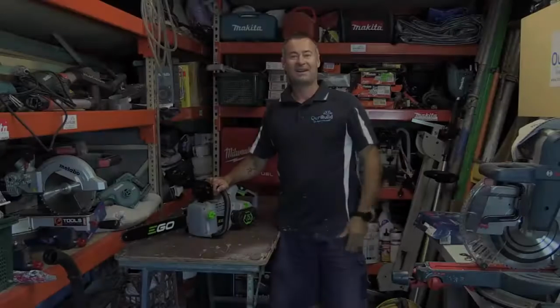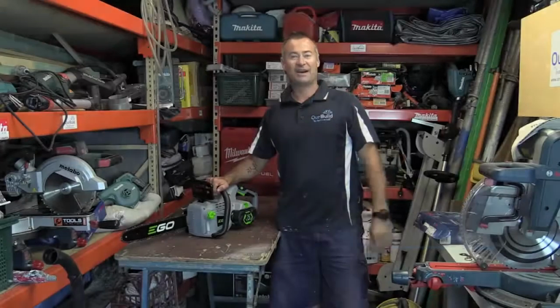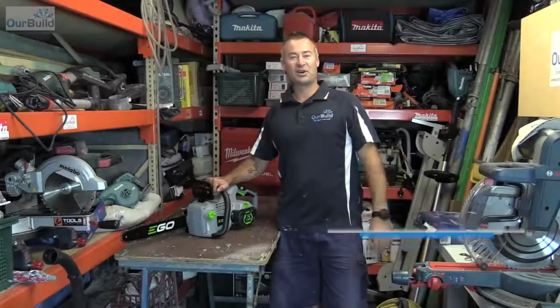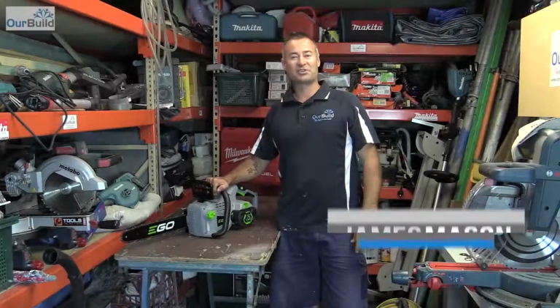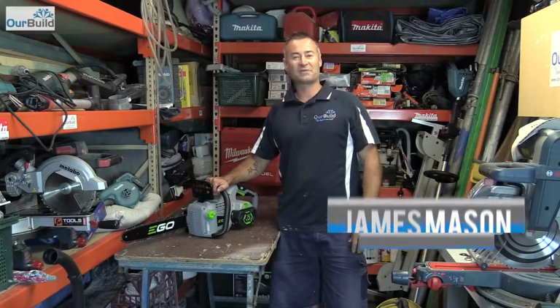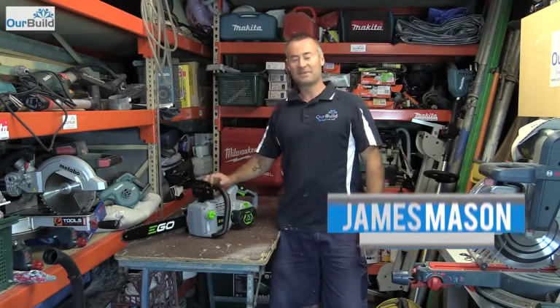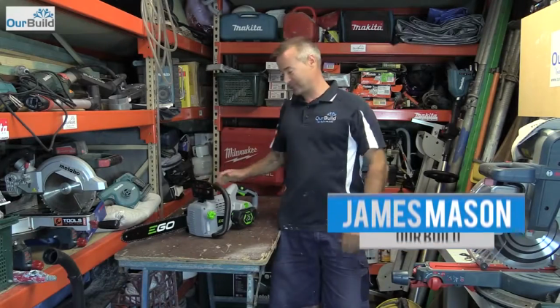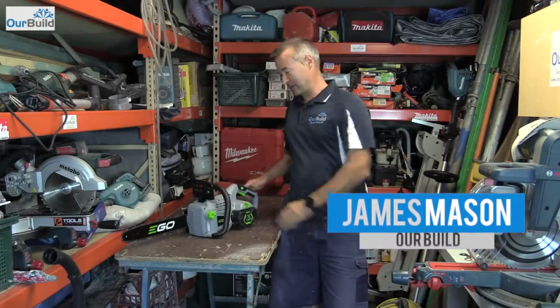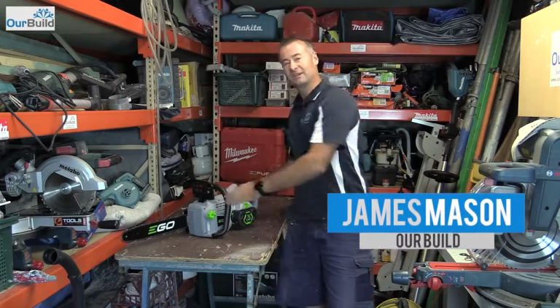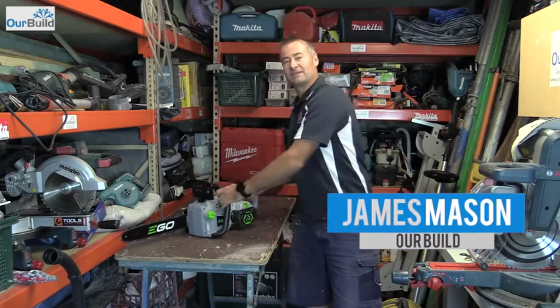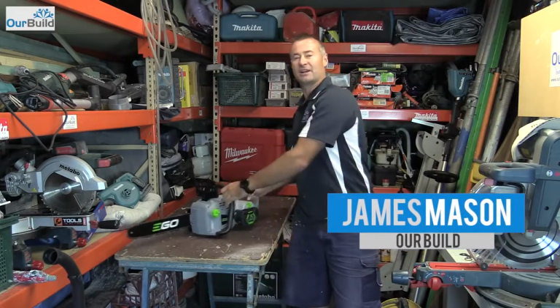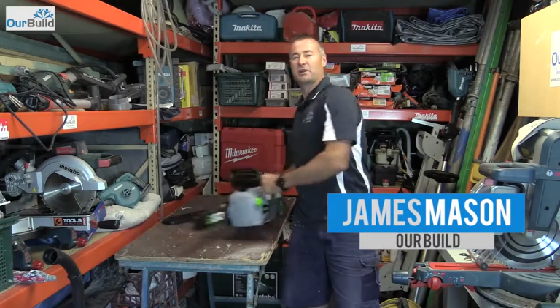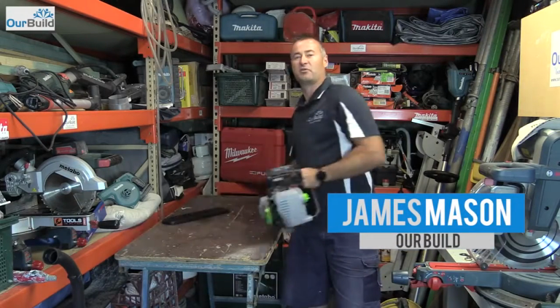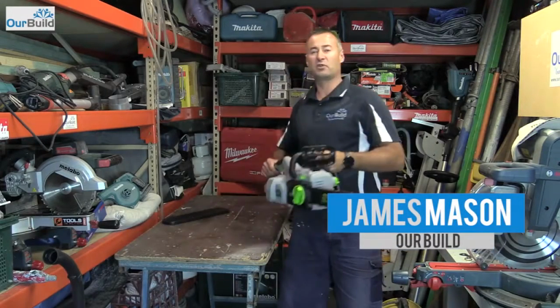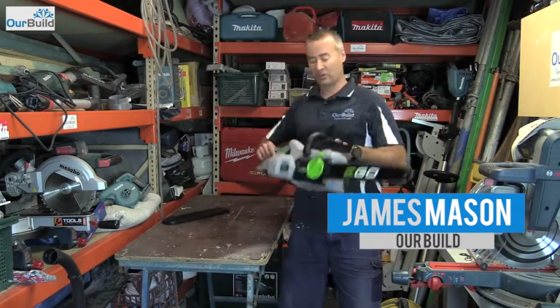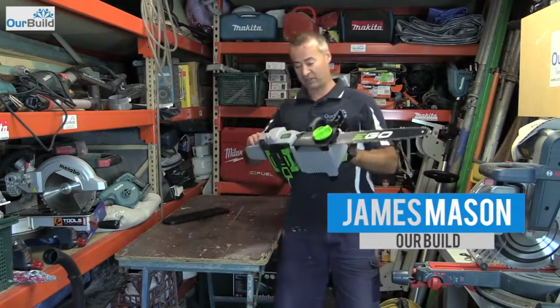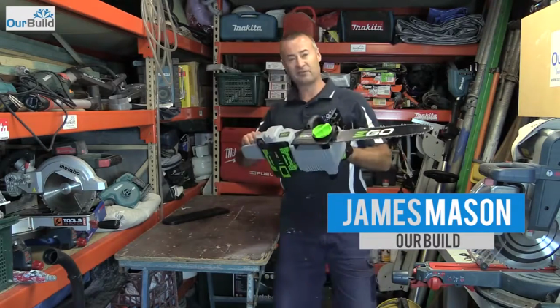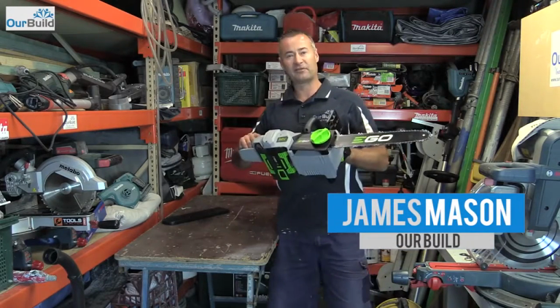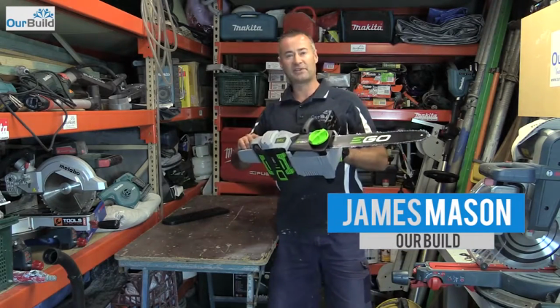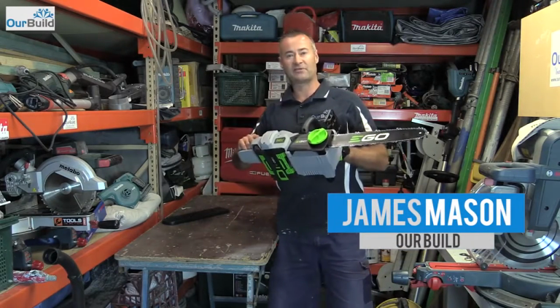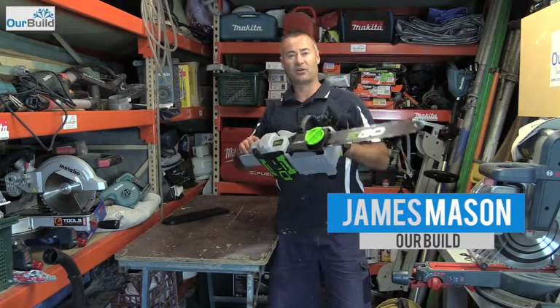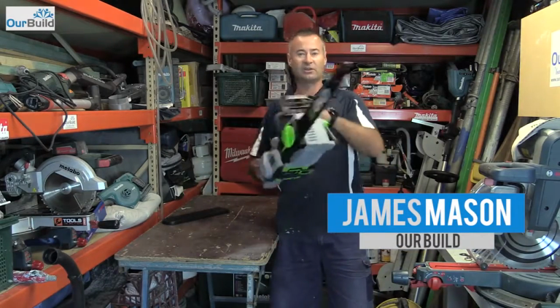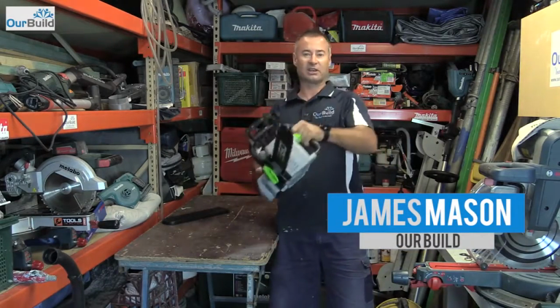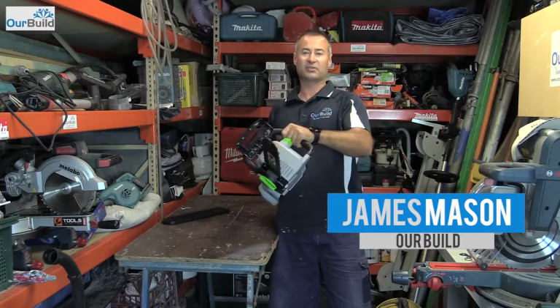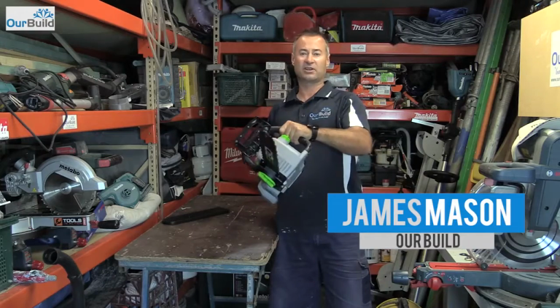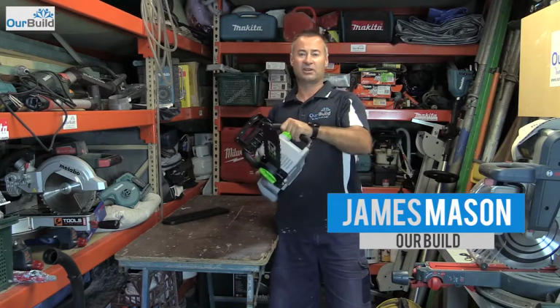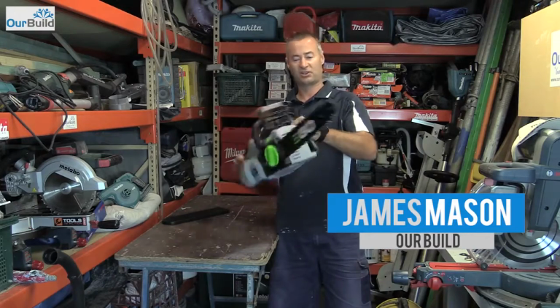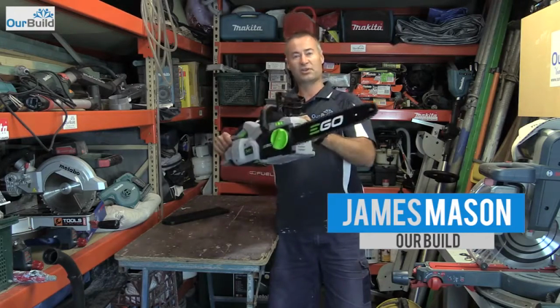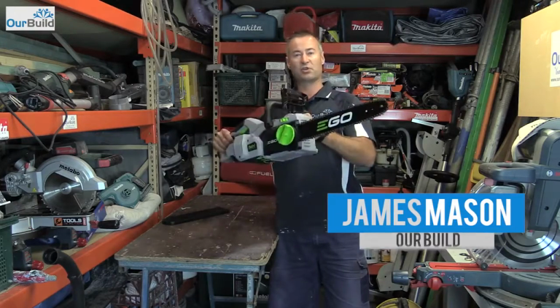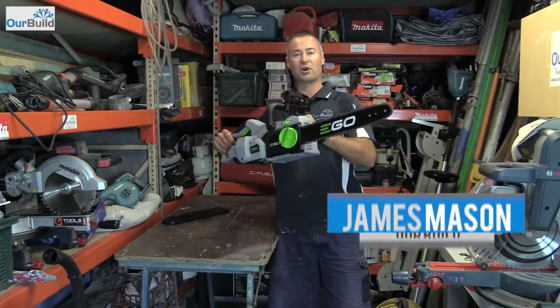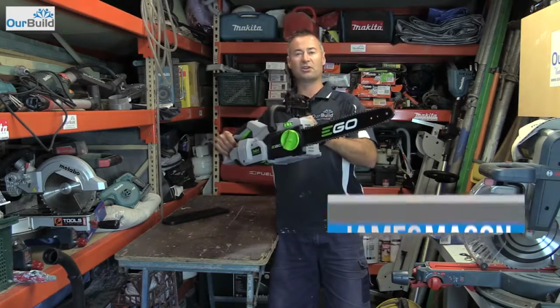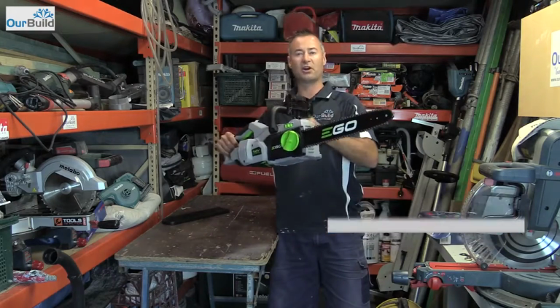Hey guys, James here. Today I'm going to be reviewing the 56 volt electric chainsaw by Ego.